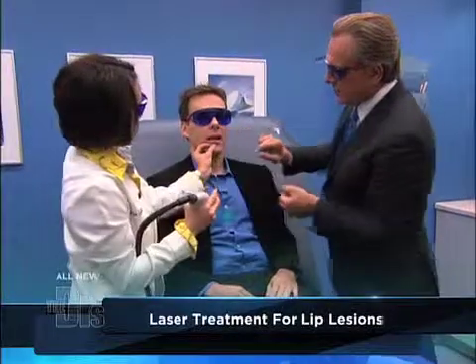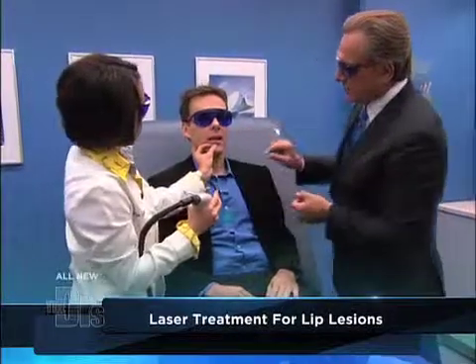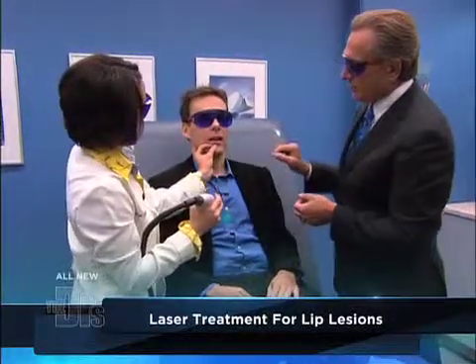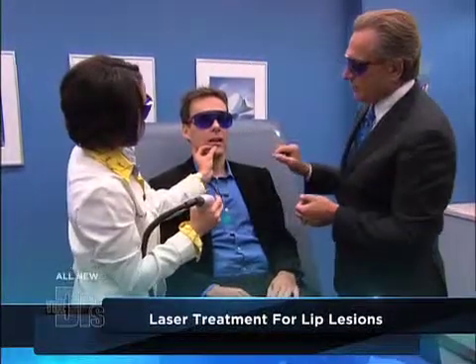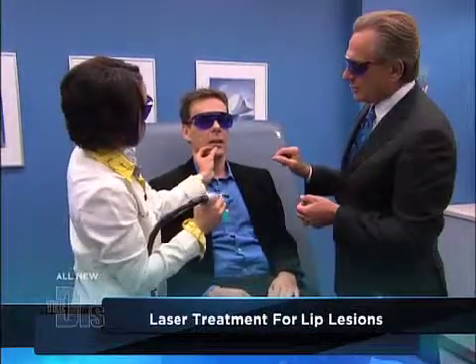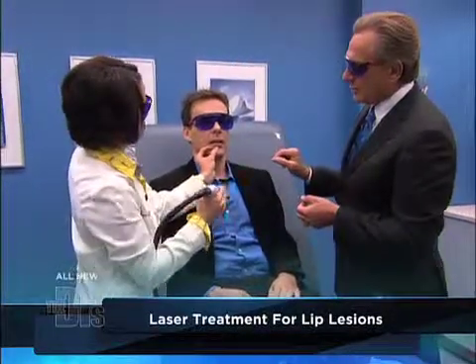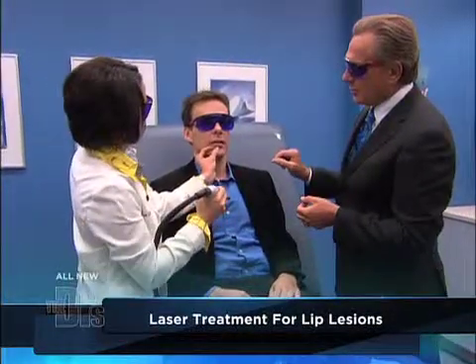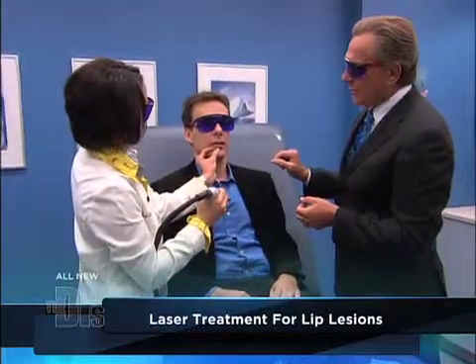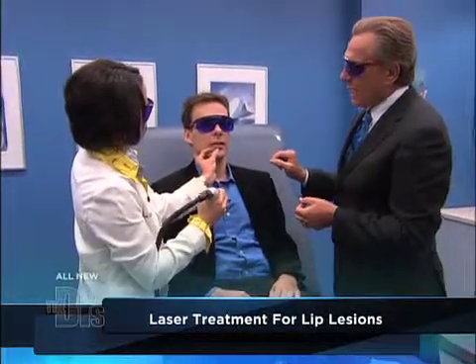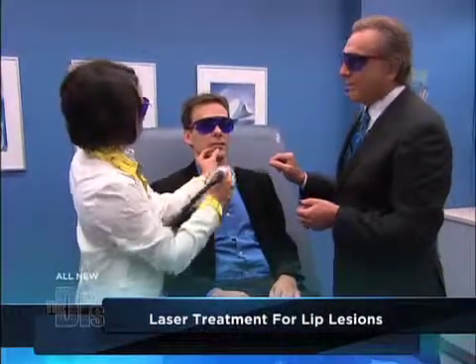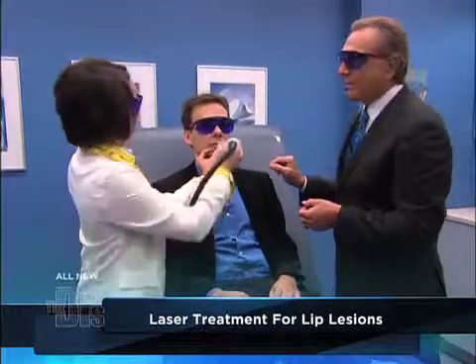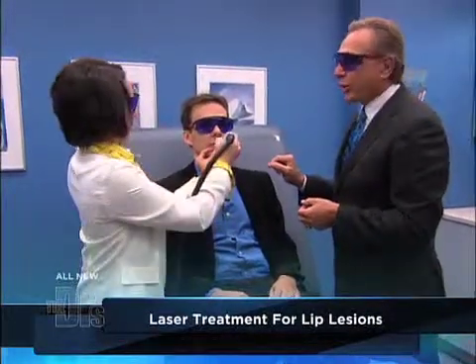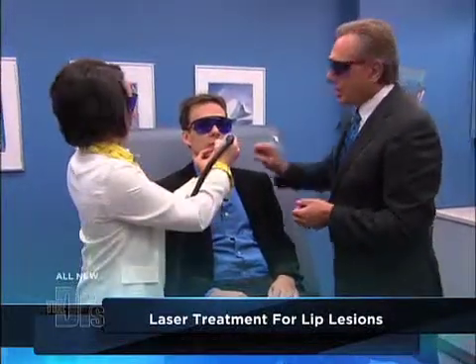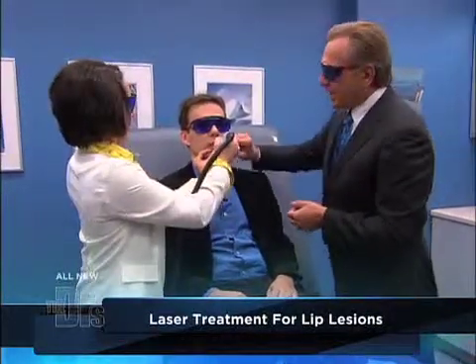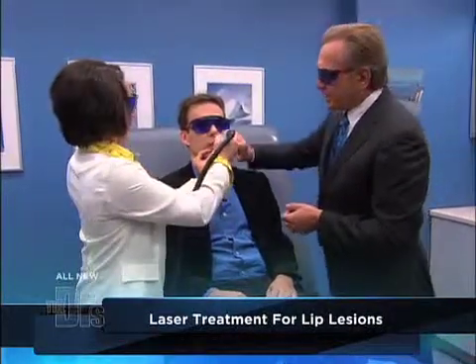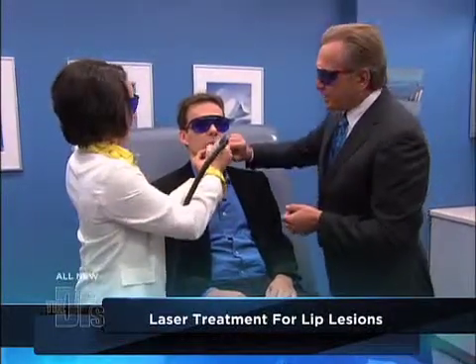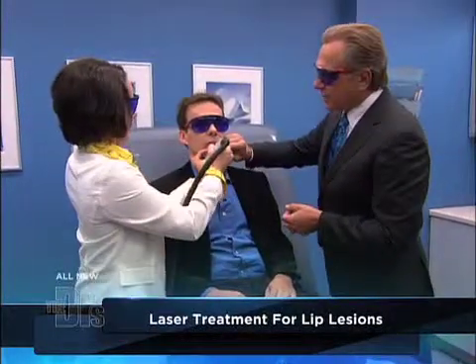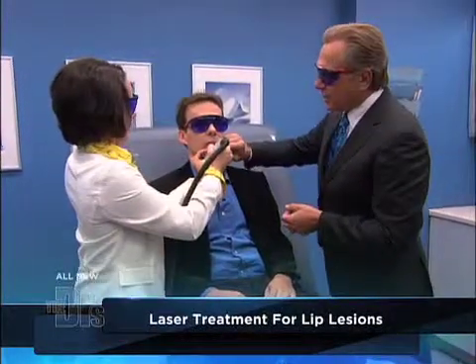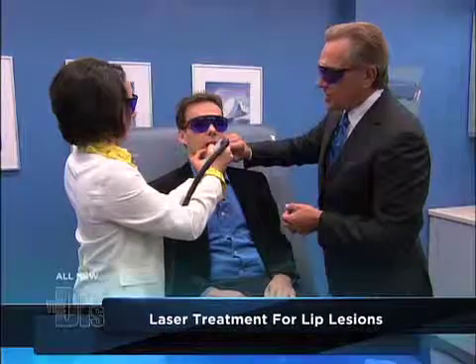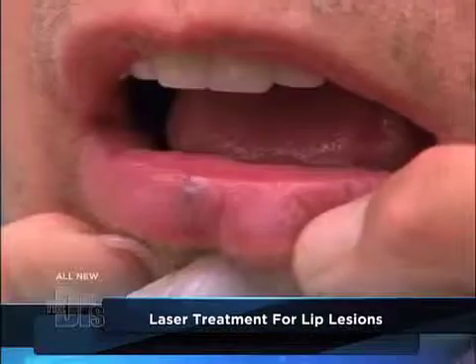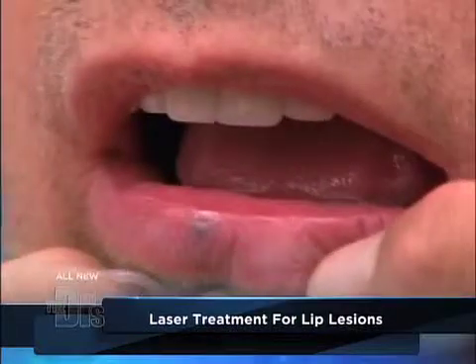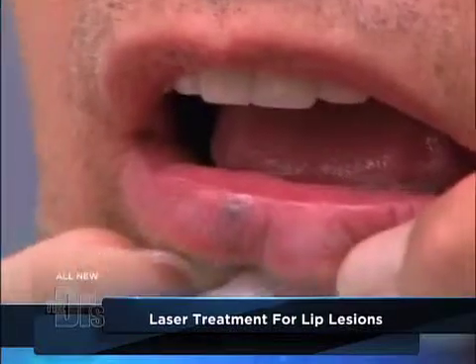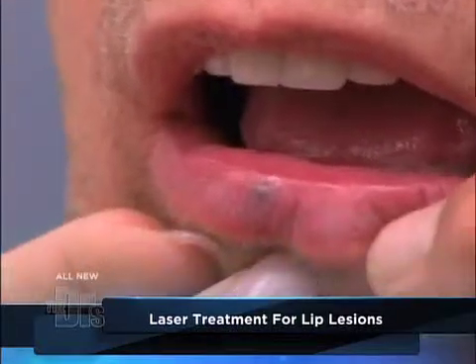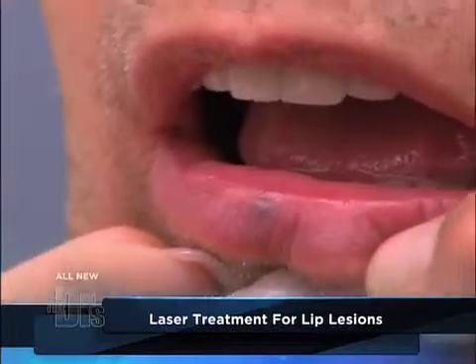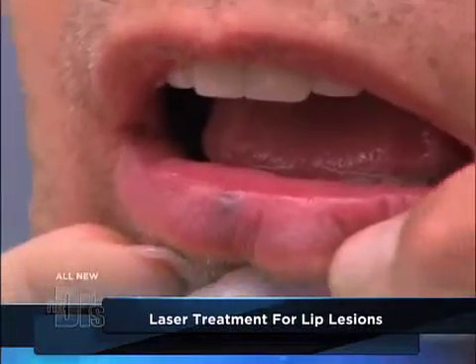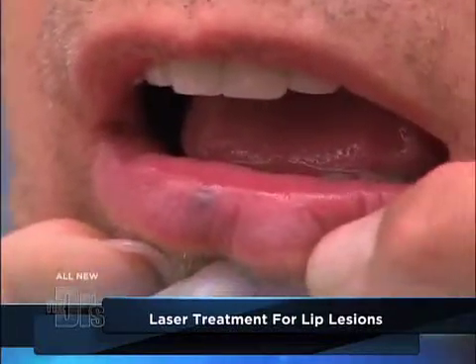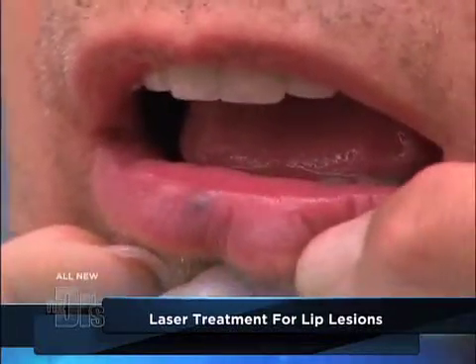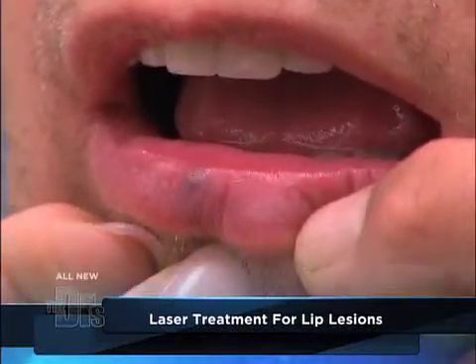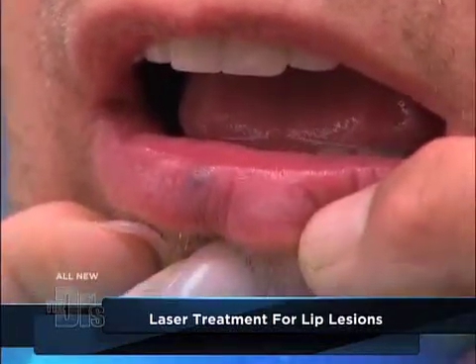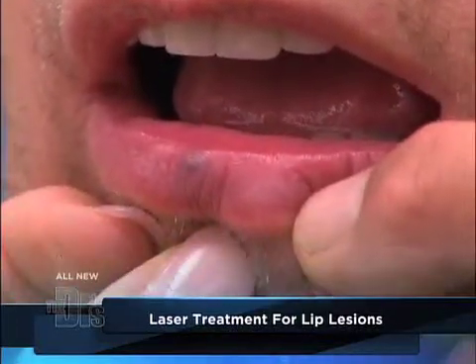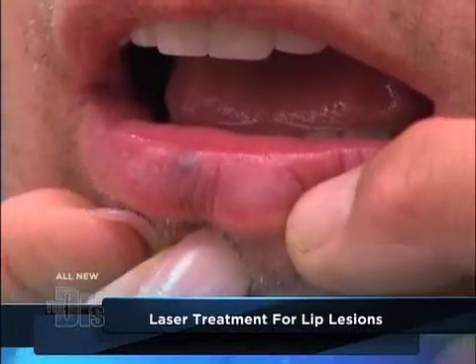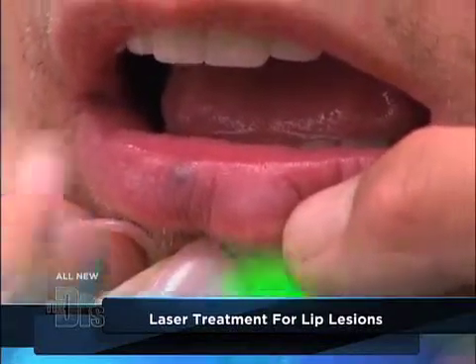How was that? Great. And temporarily it explodes the blood in that lip, correct? That's correct, so you get a bruise.